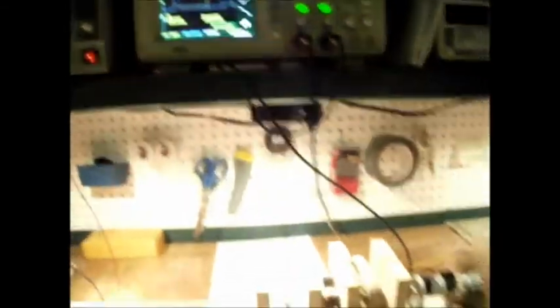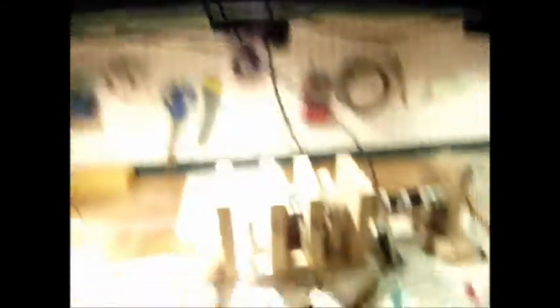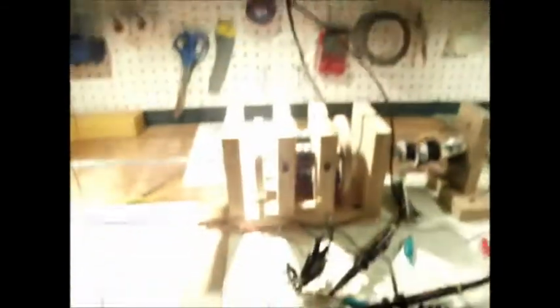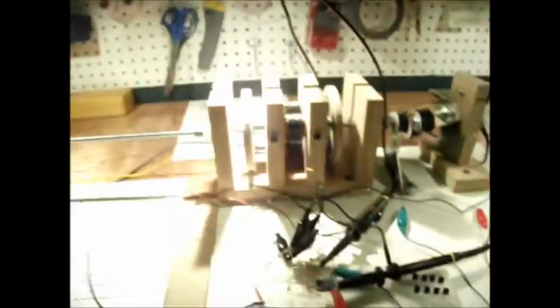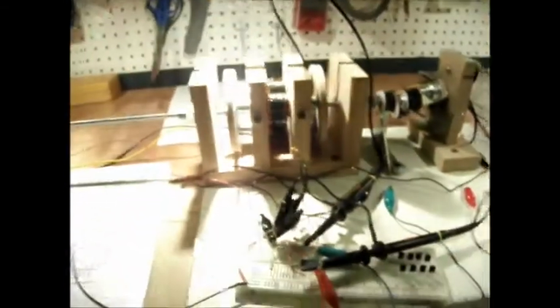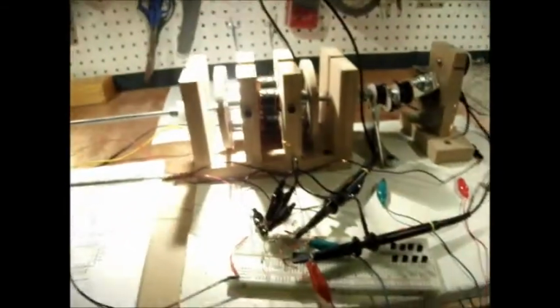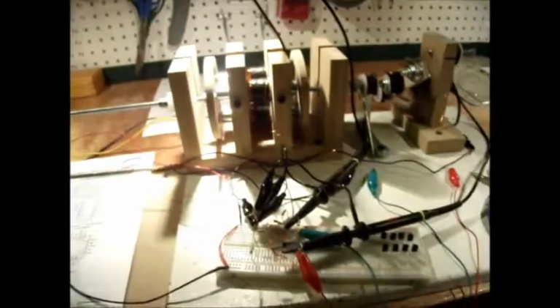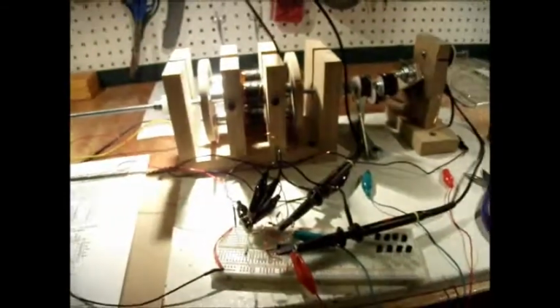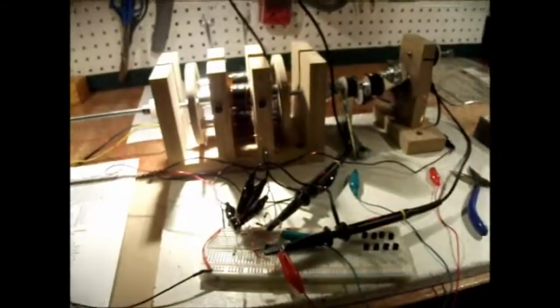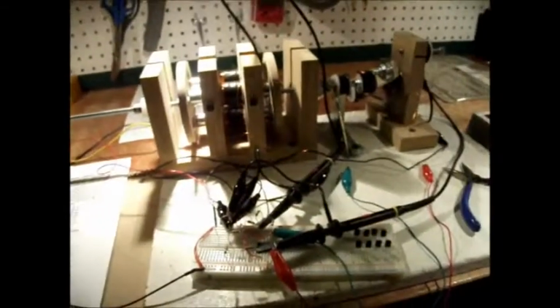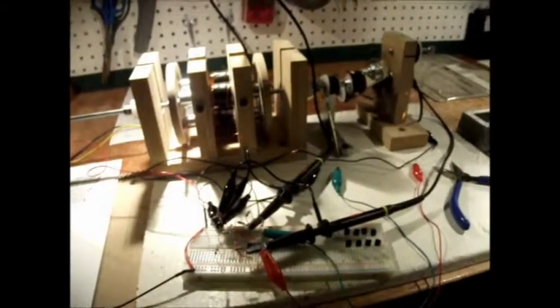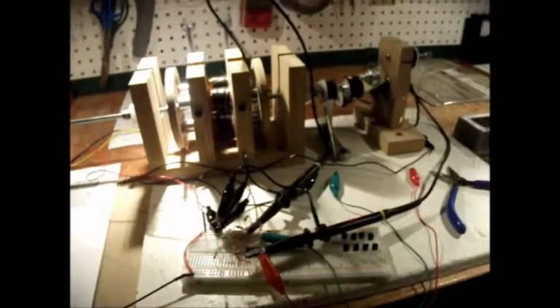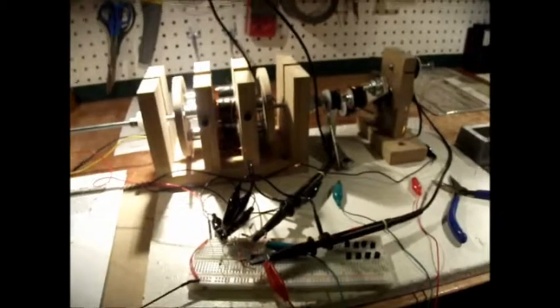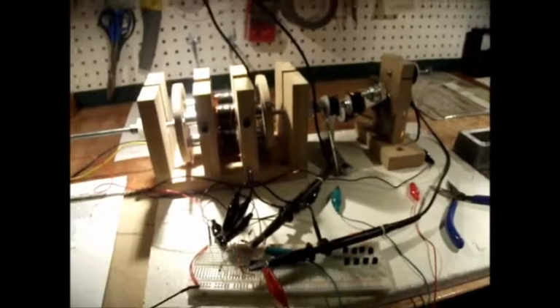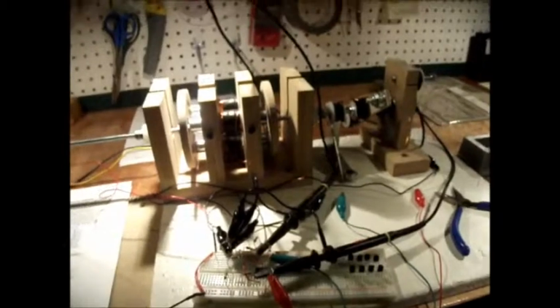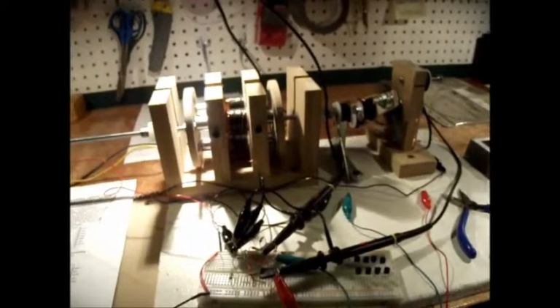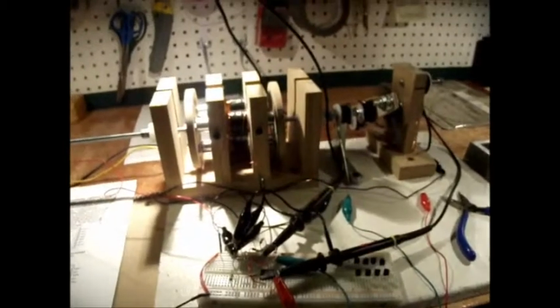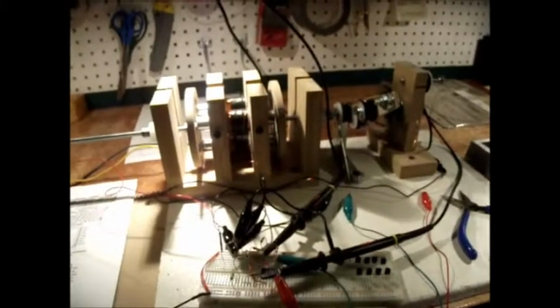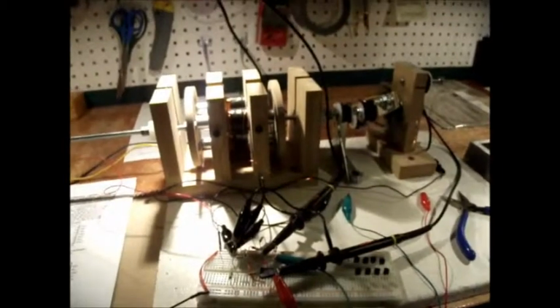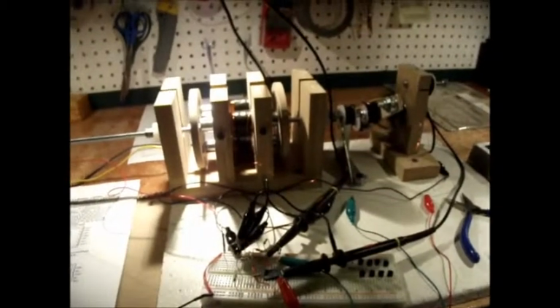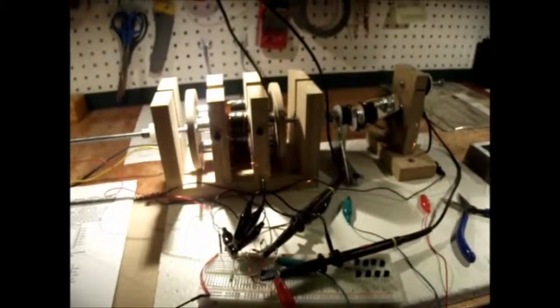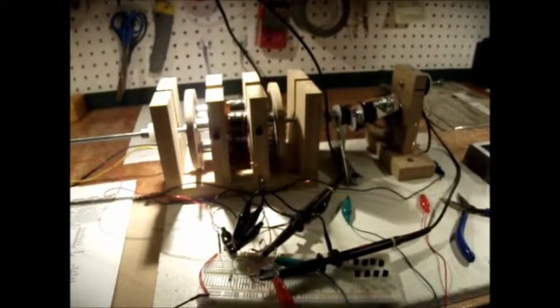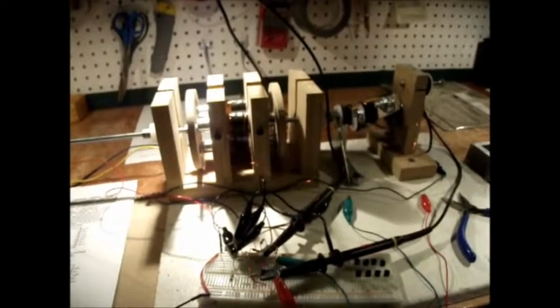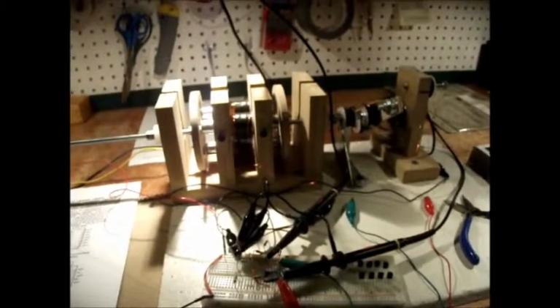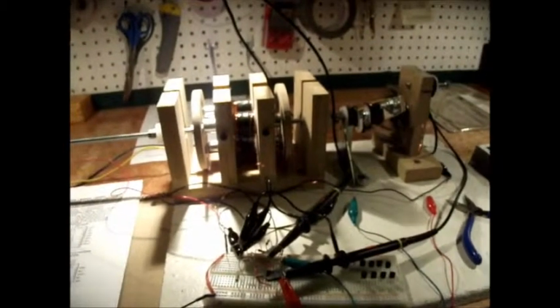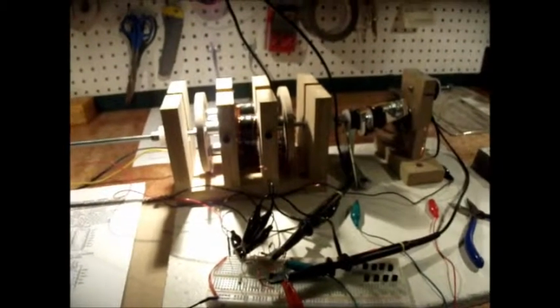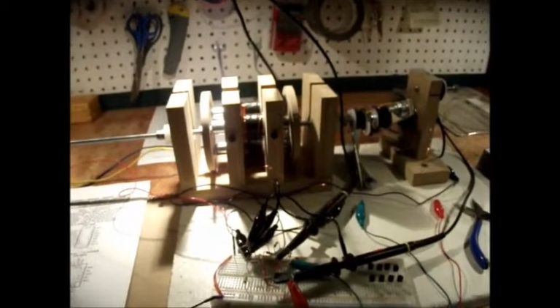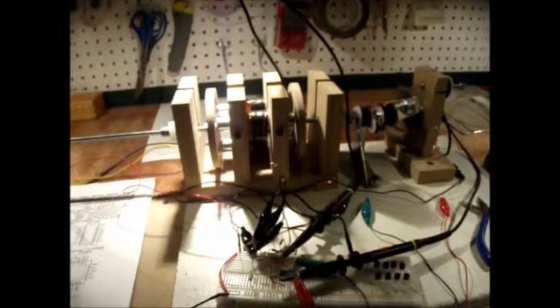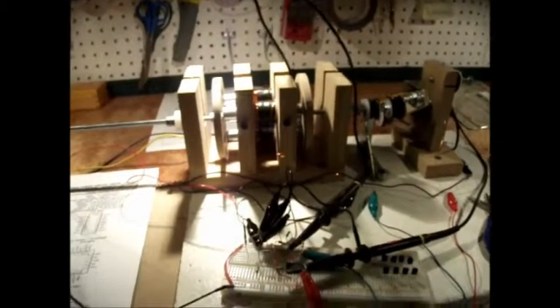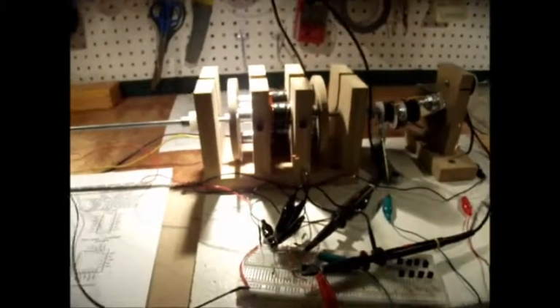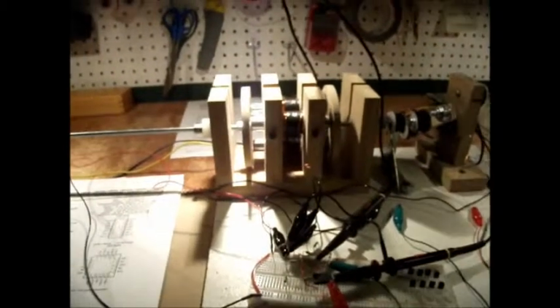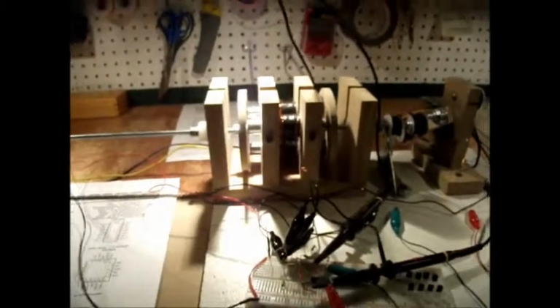I'm getting ready to feed this into the microcontroller, and then to start controlling the motor from there.